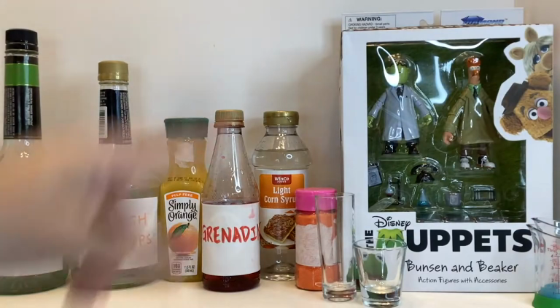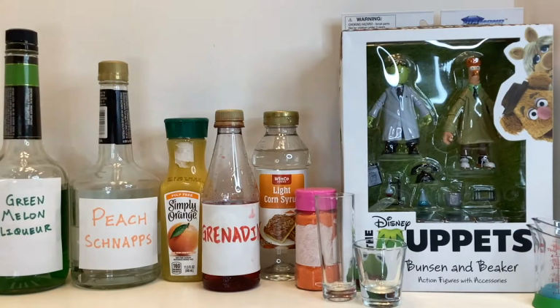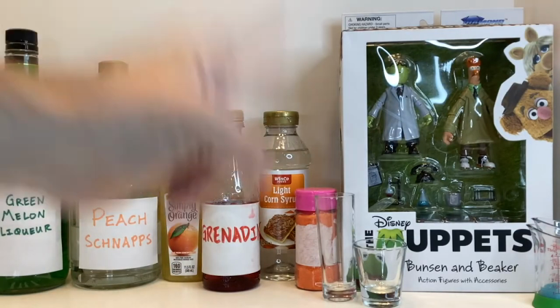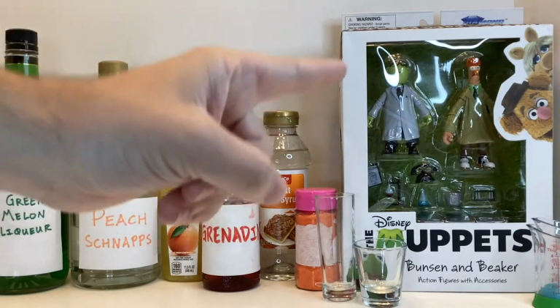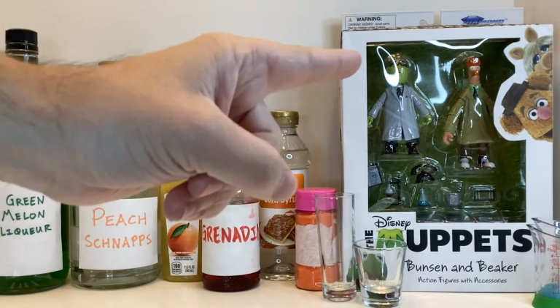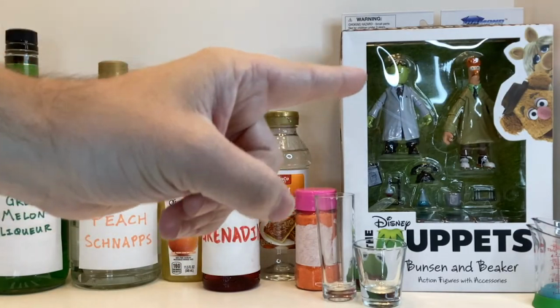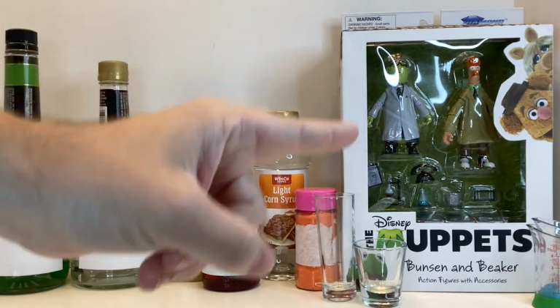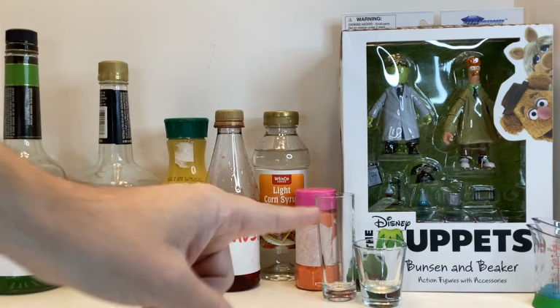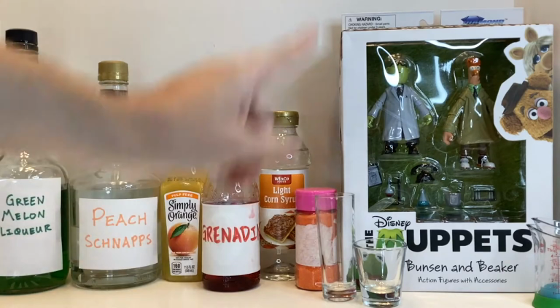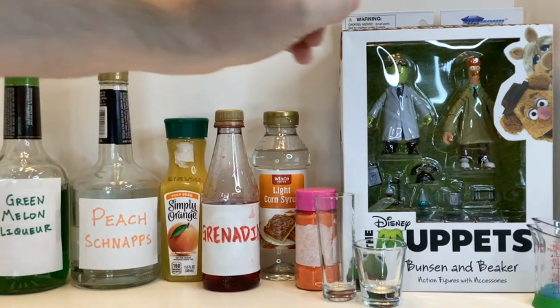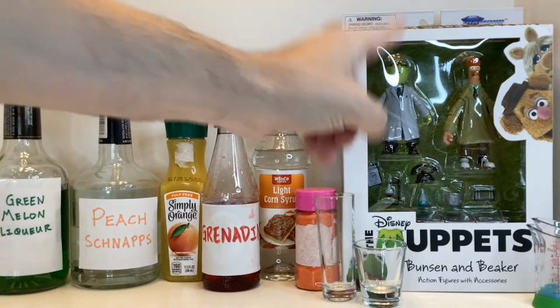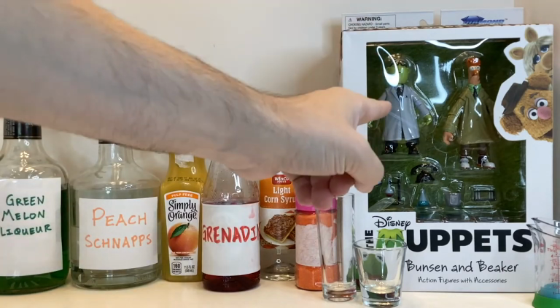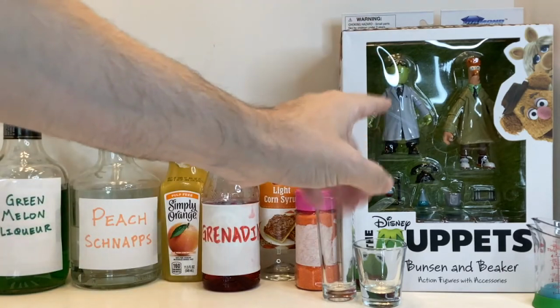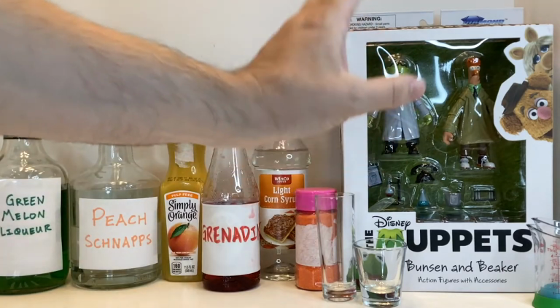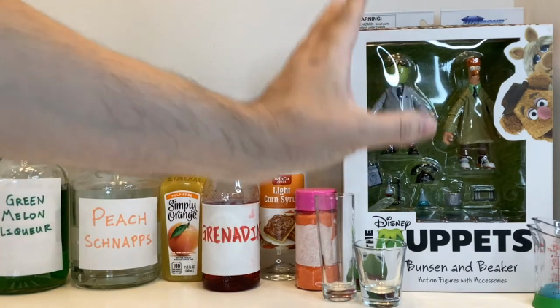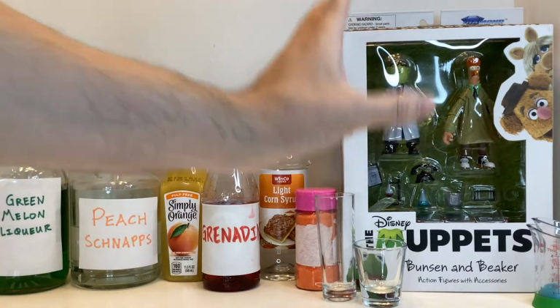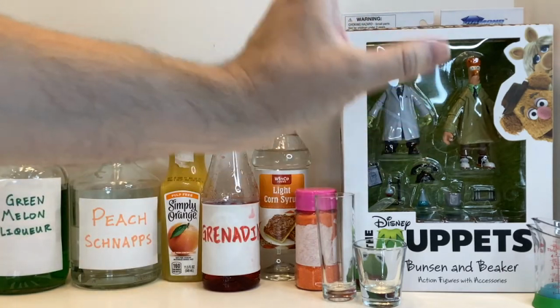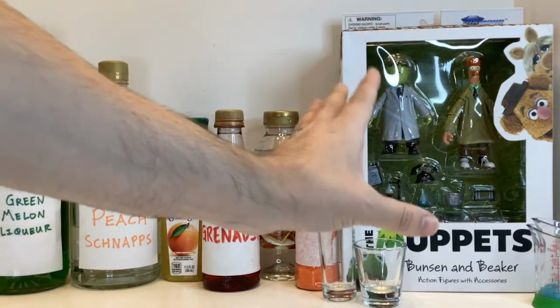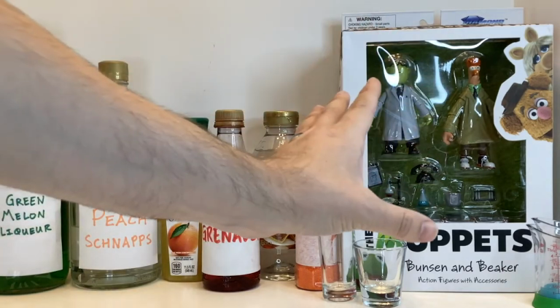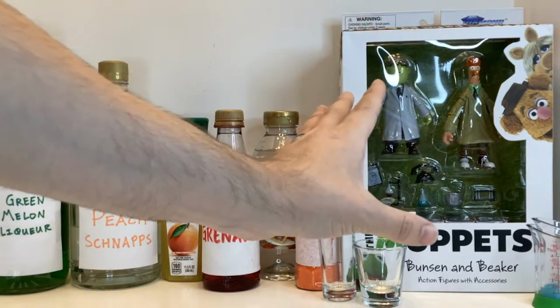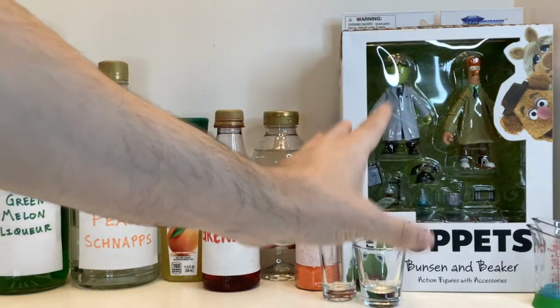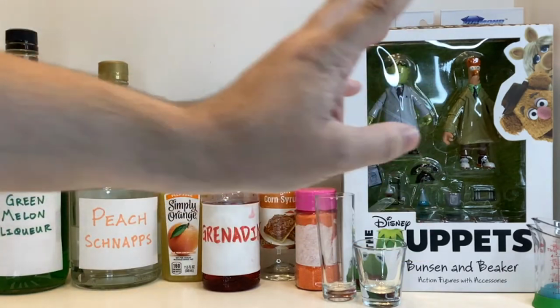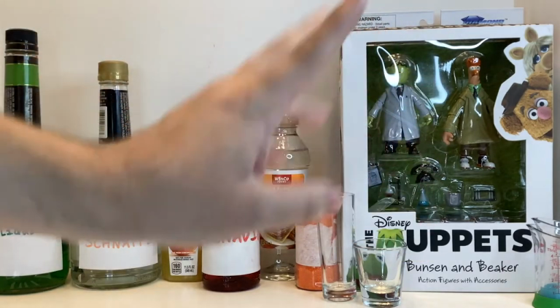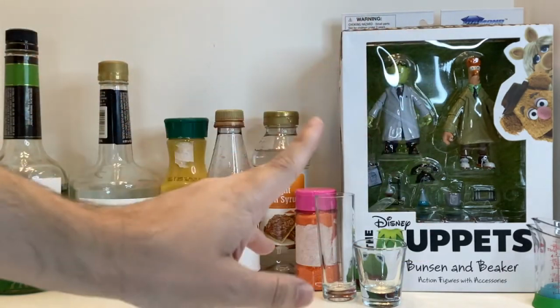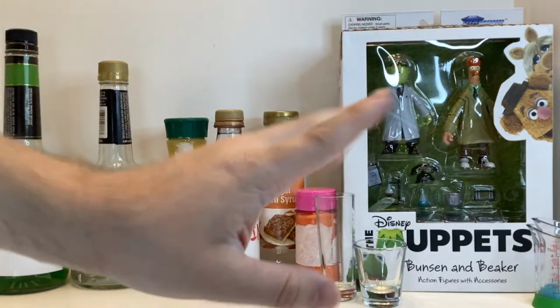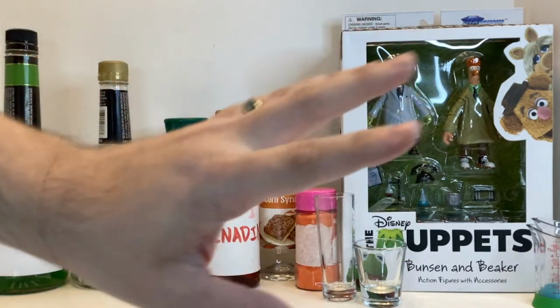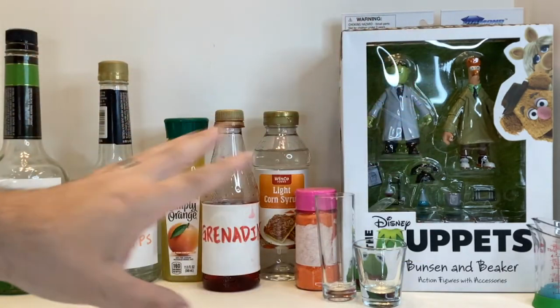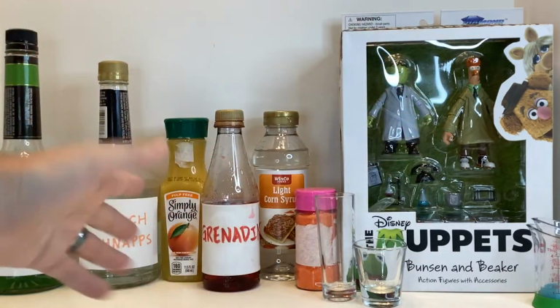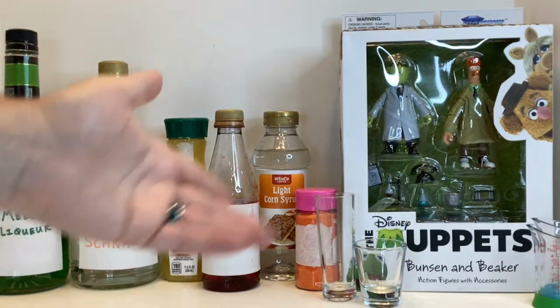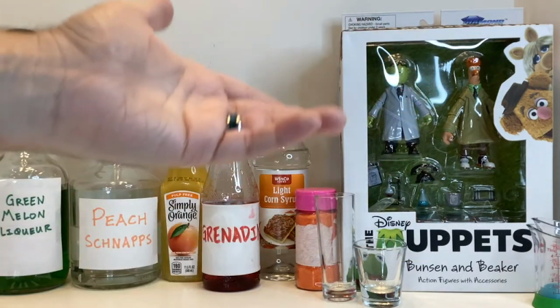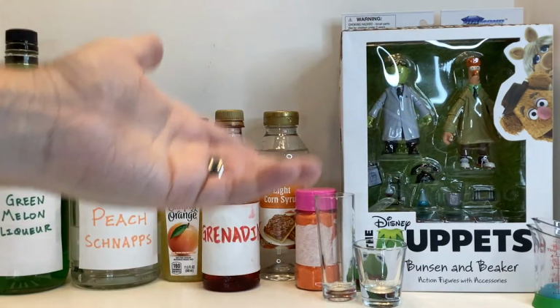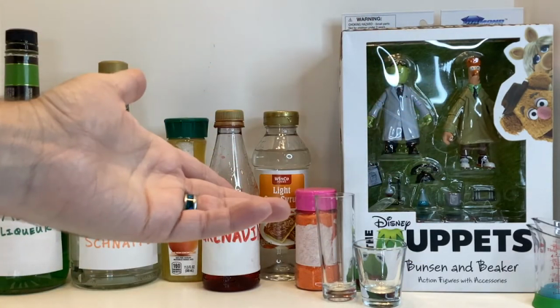Today on Thirsty Thursday Toys, we have the Diamond Select Bunsen and Beaker set and a couple of shots inspired by the characters.